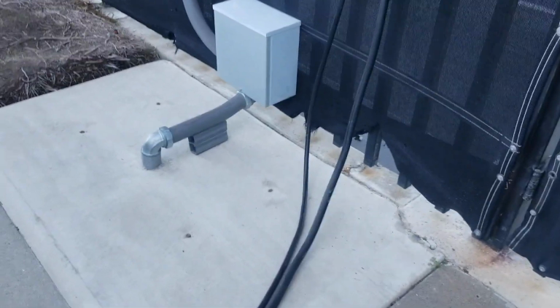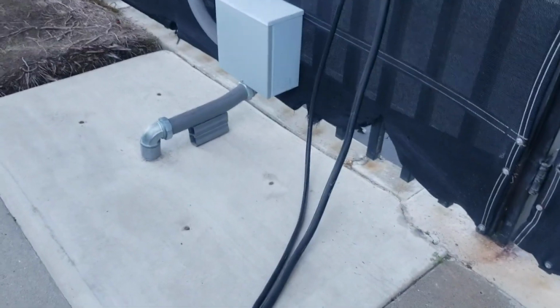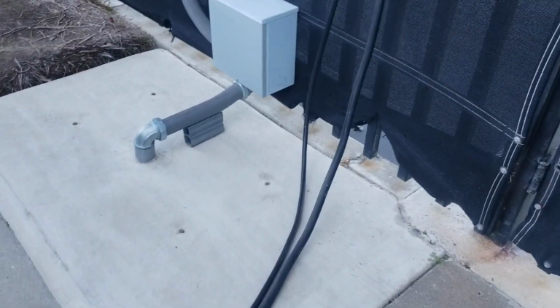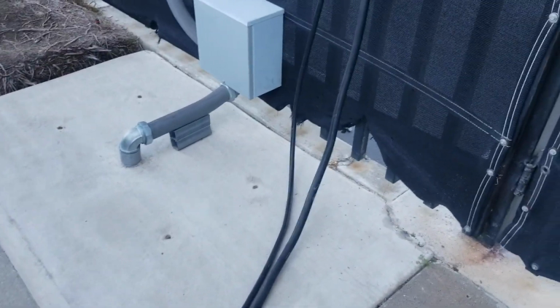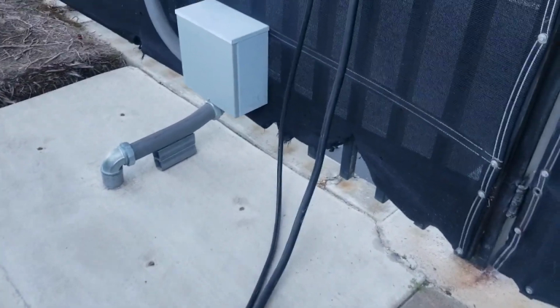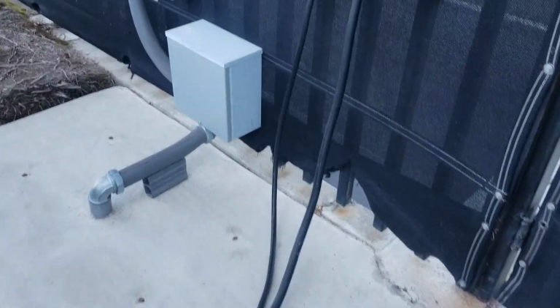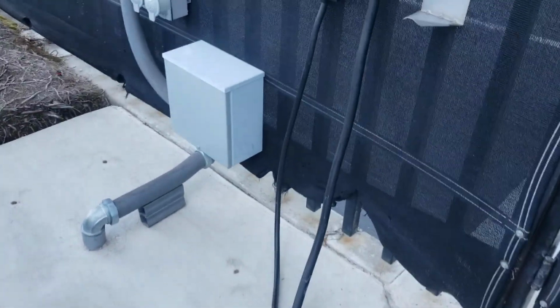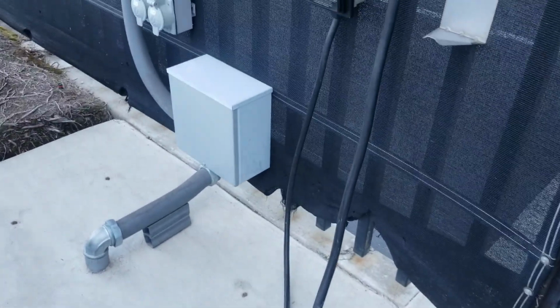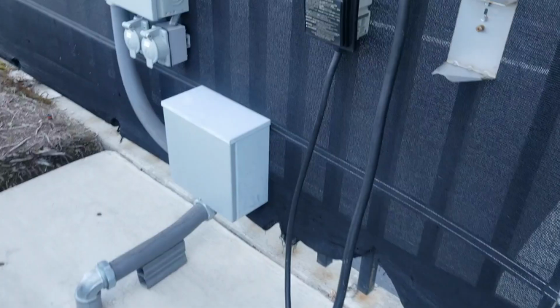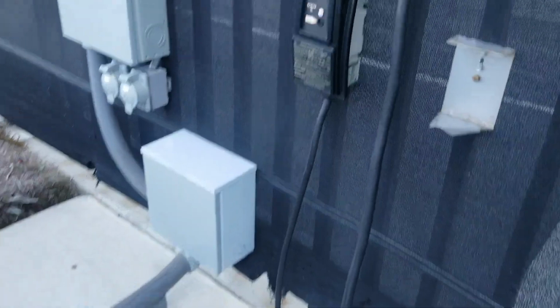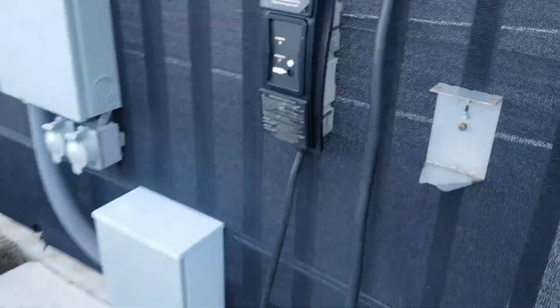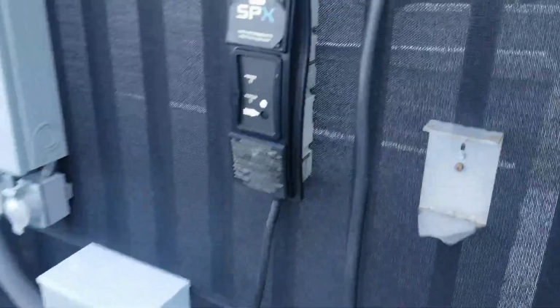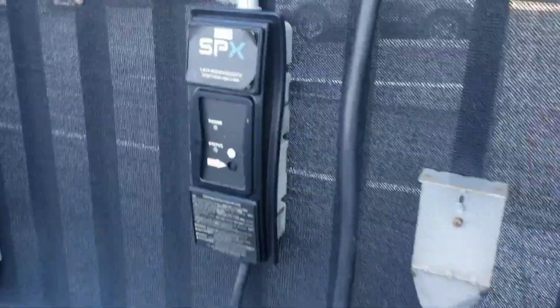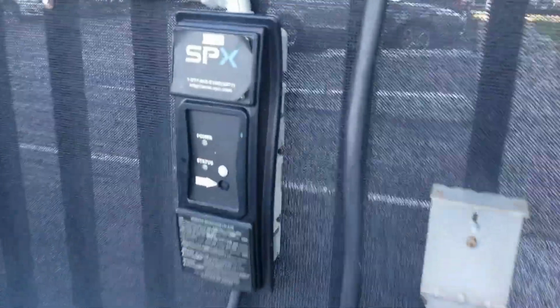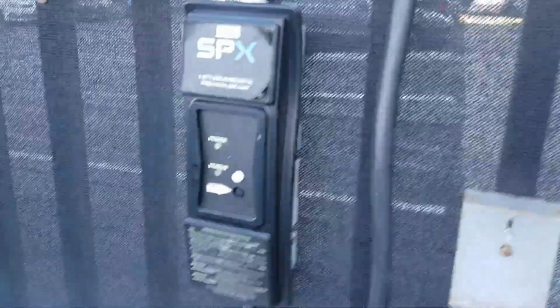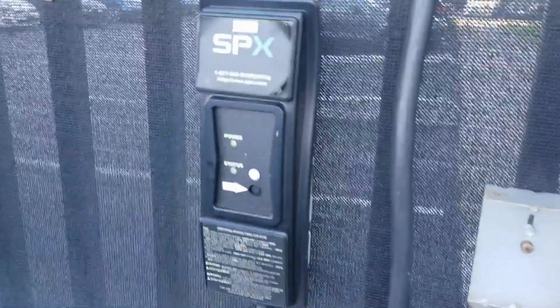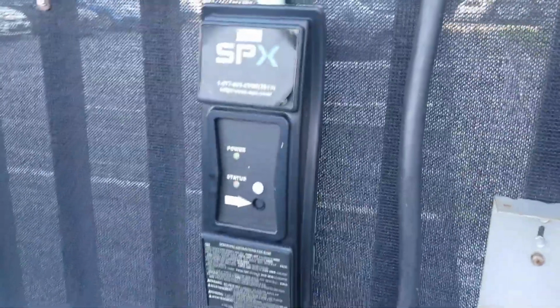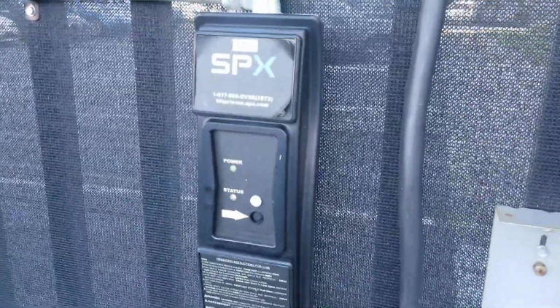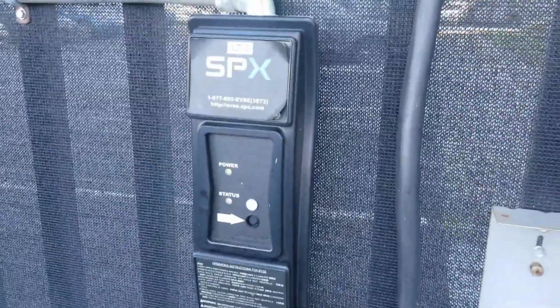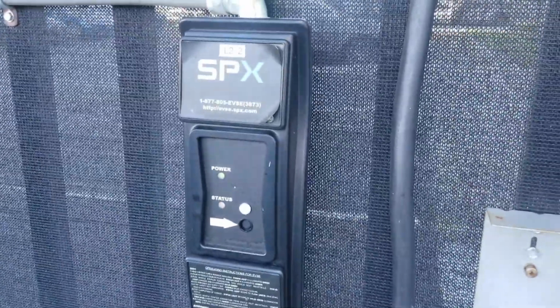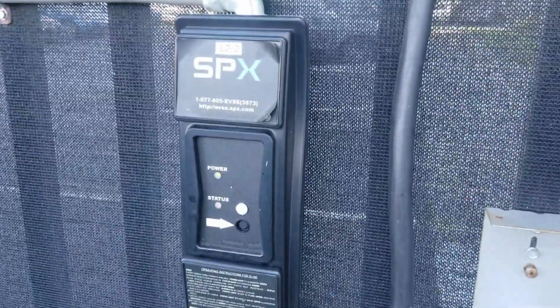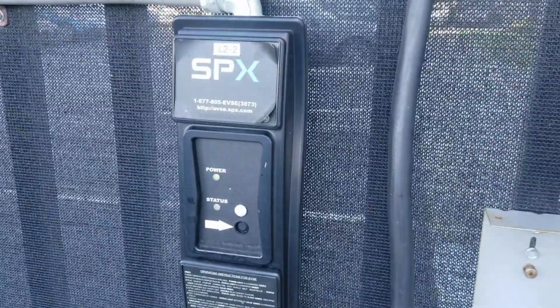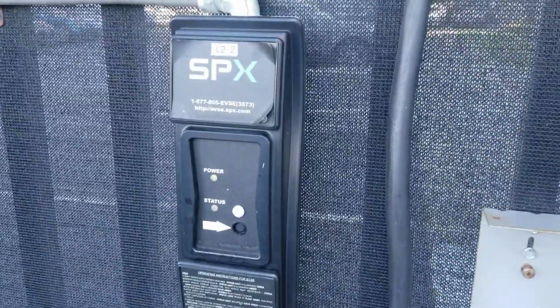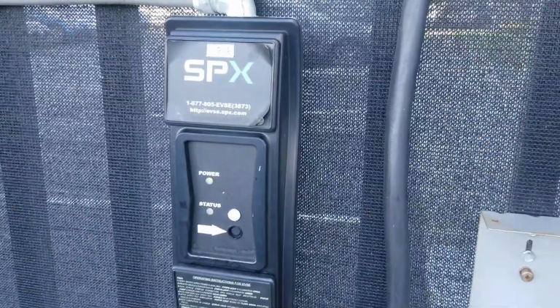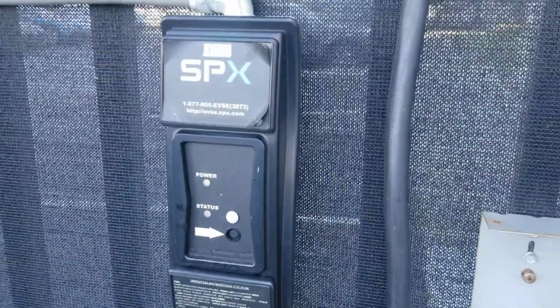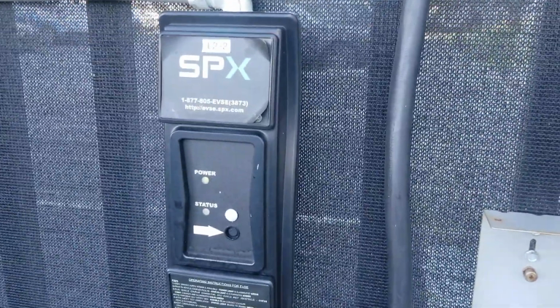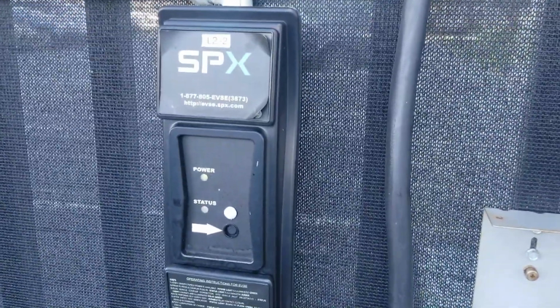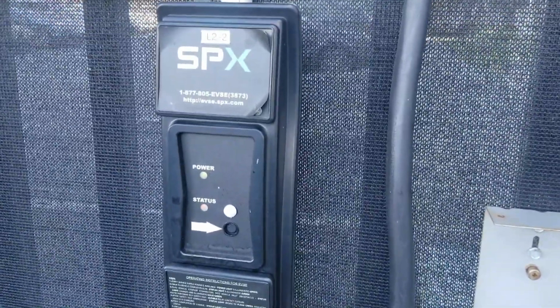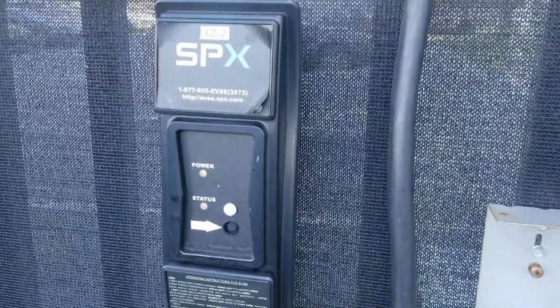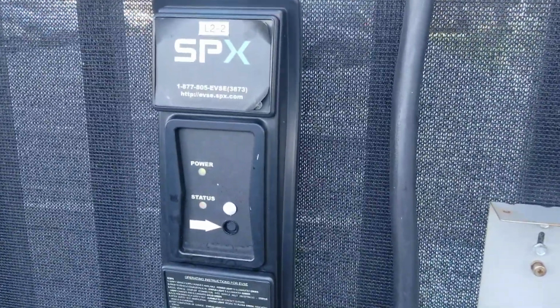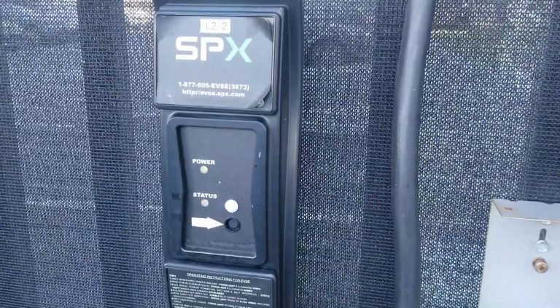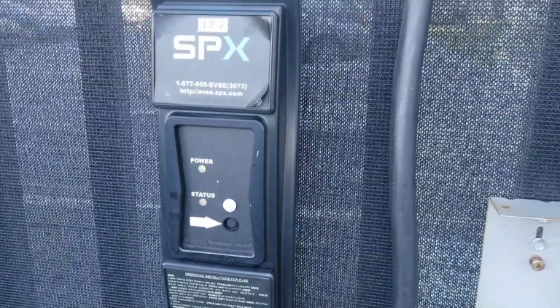It is this wire right here — the SPX. Status is flashing red.